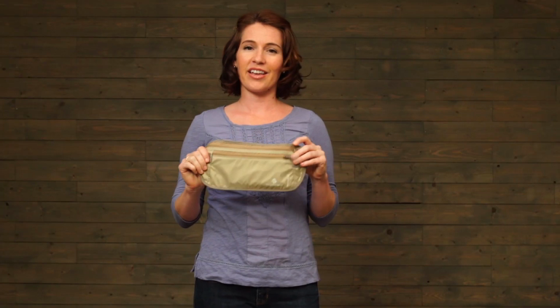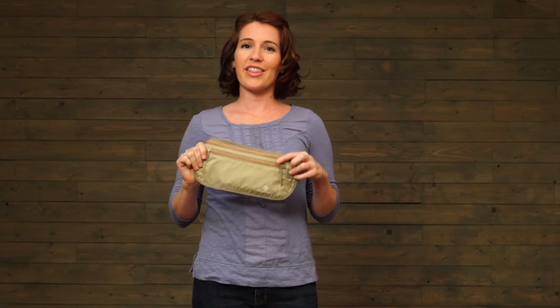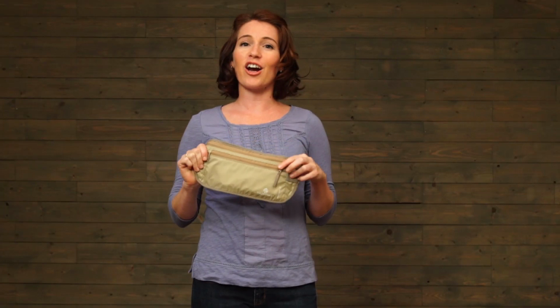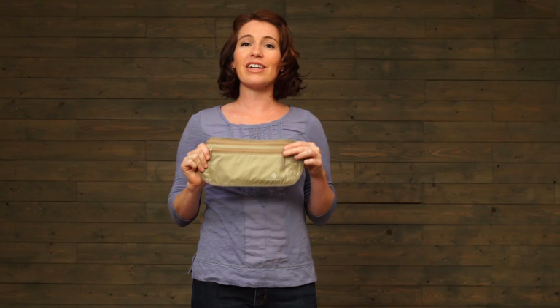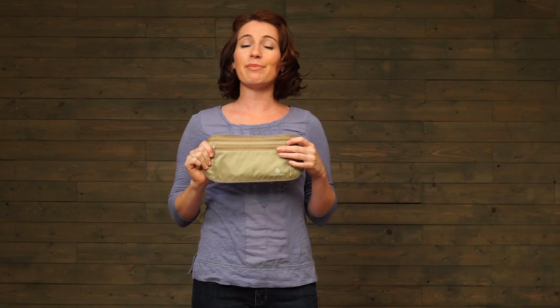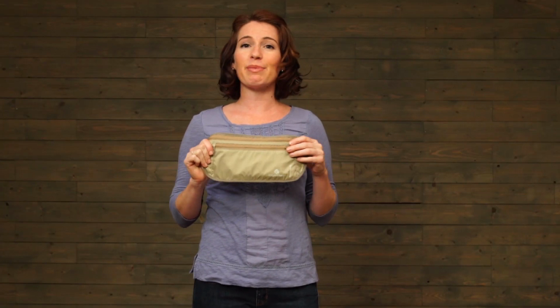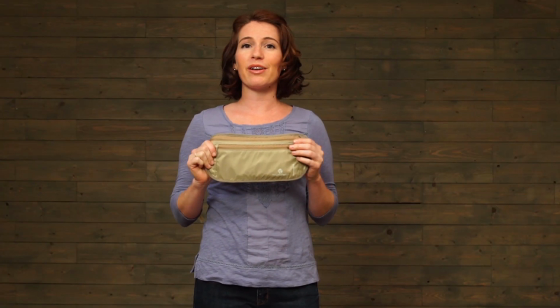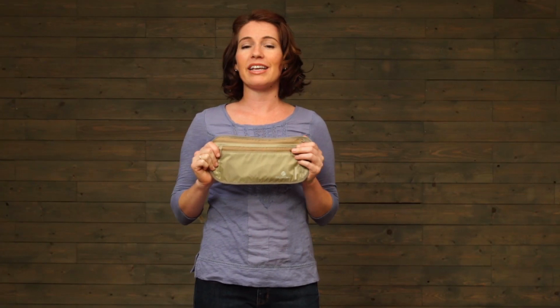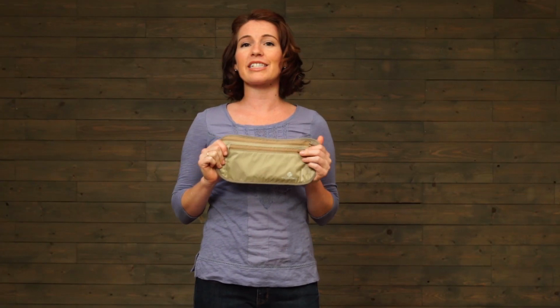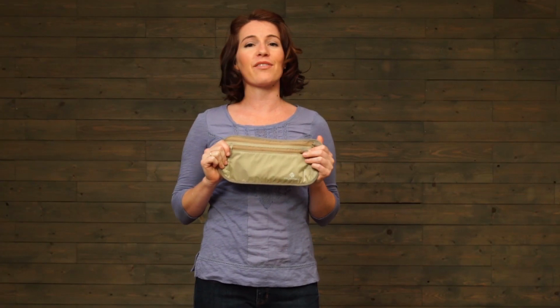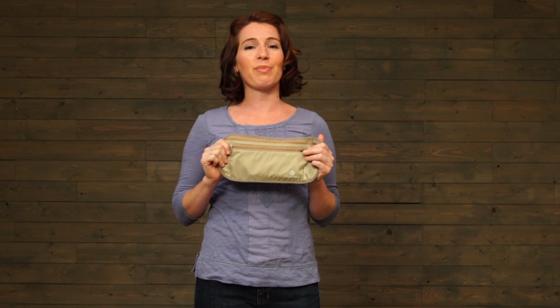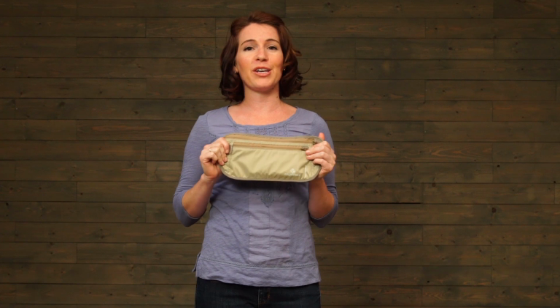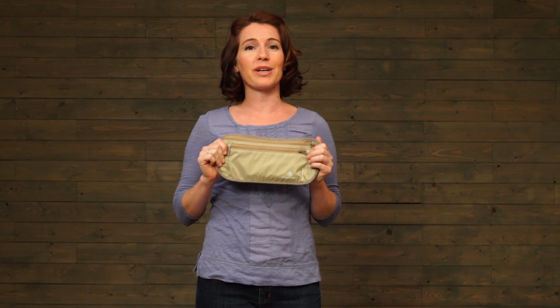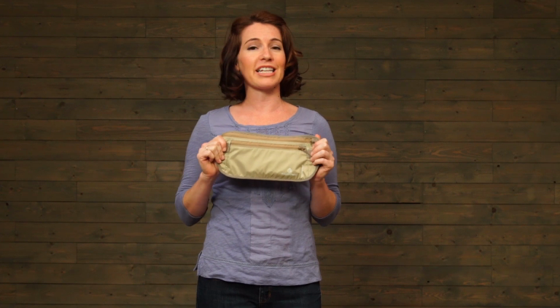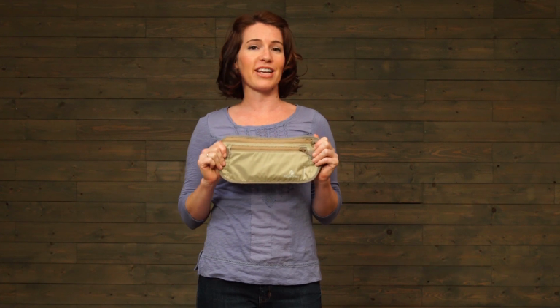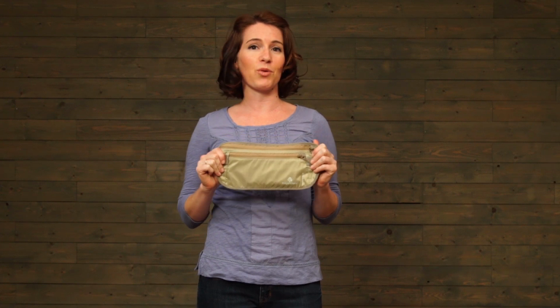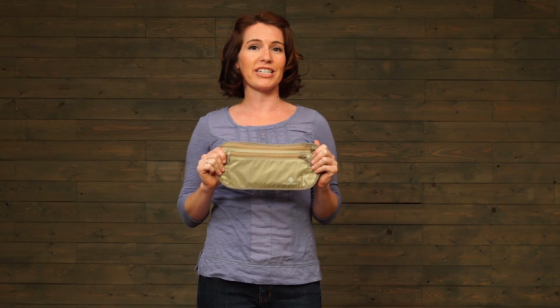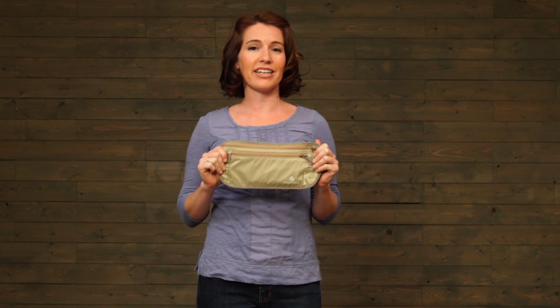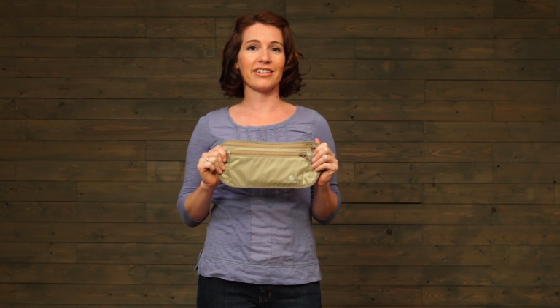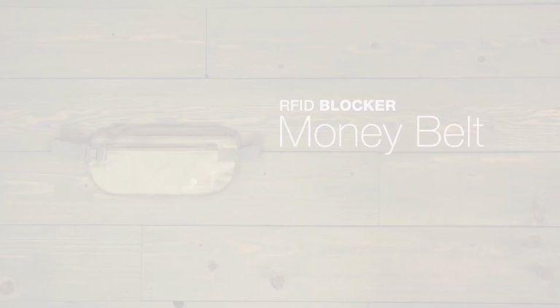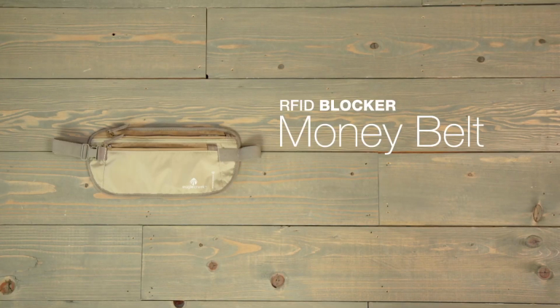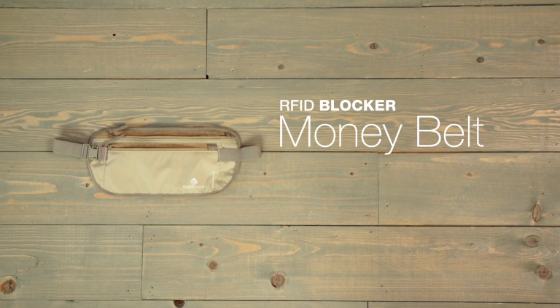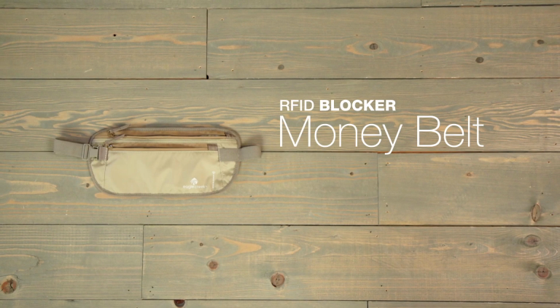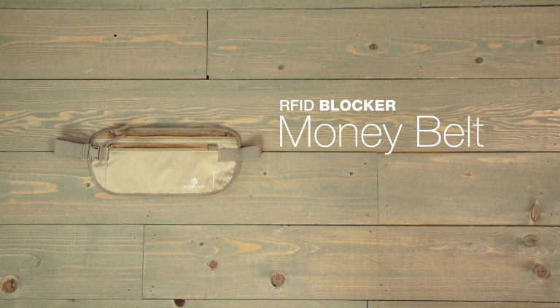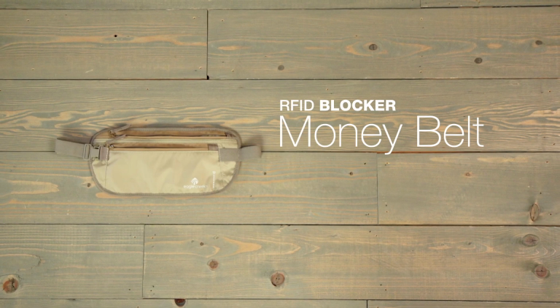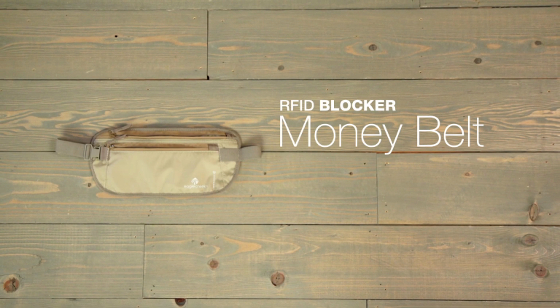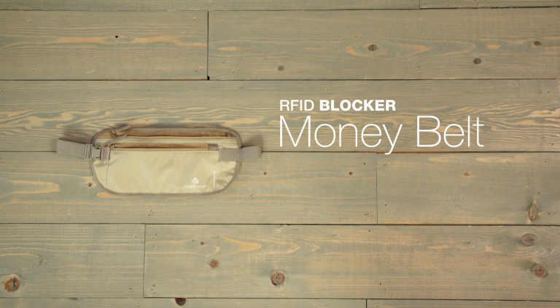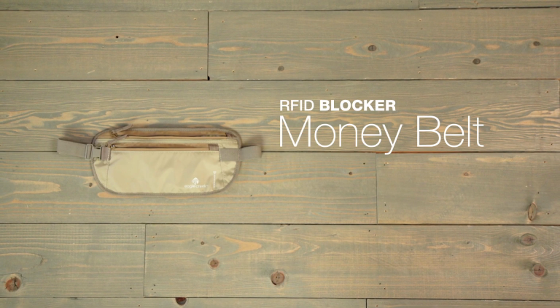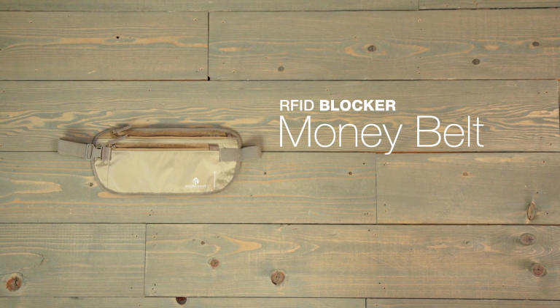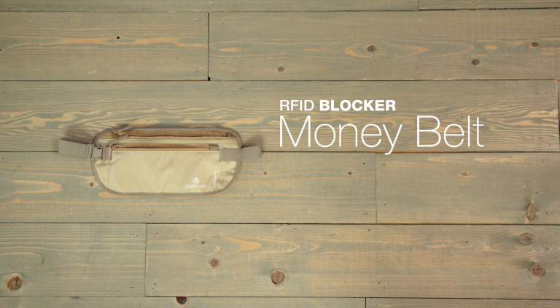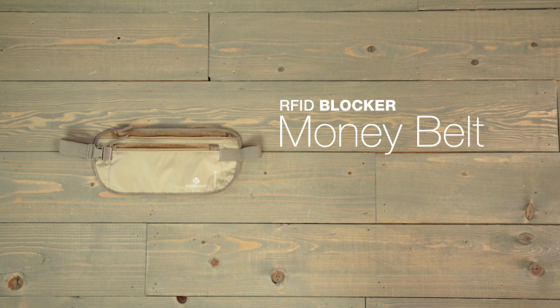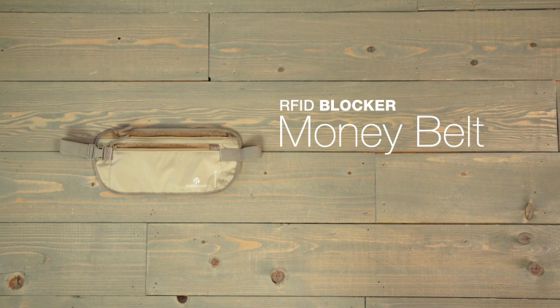The RFID Money Belt is covered by Eagle Creek's lifetime warranty. For travel necessities, shop Eagle Creek.